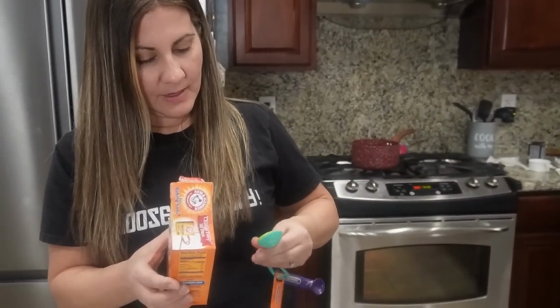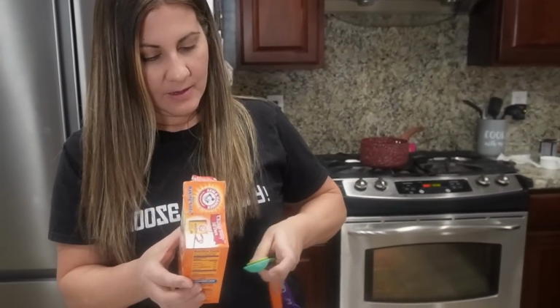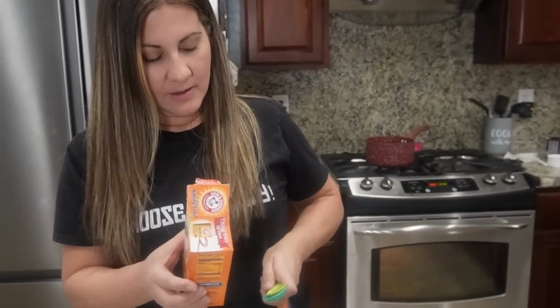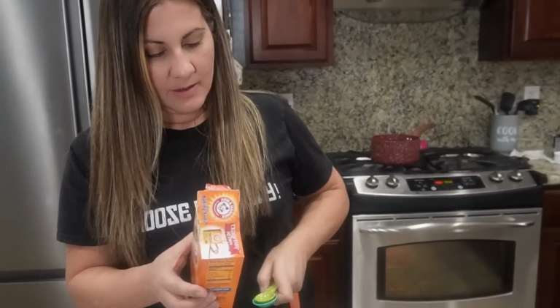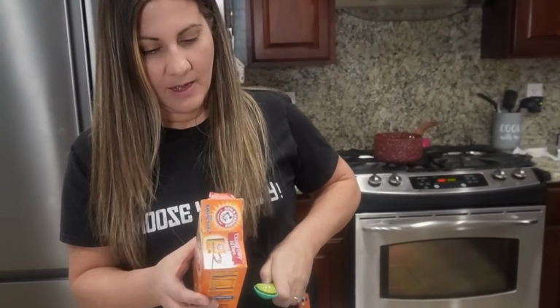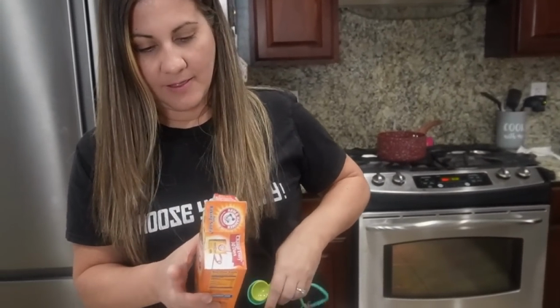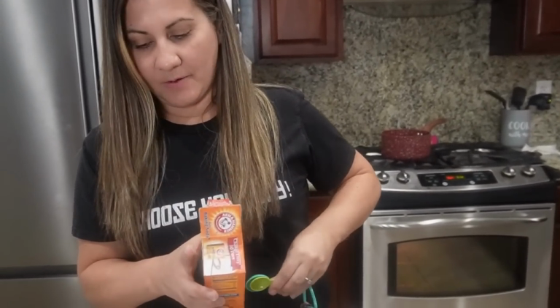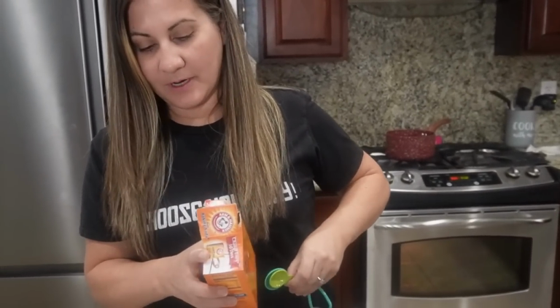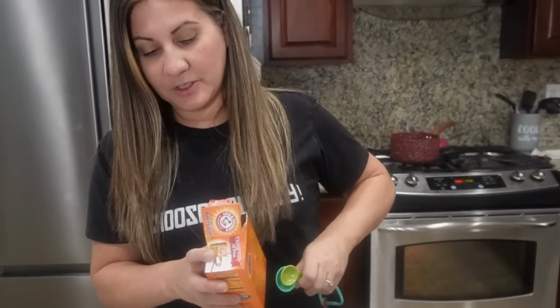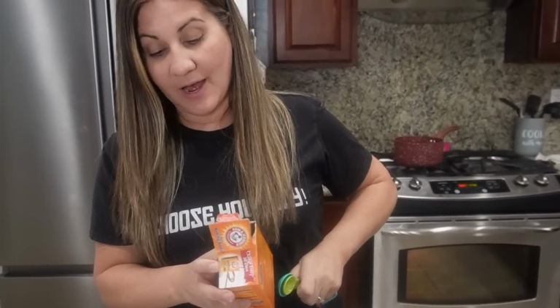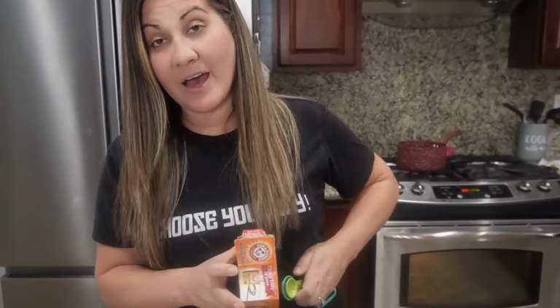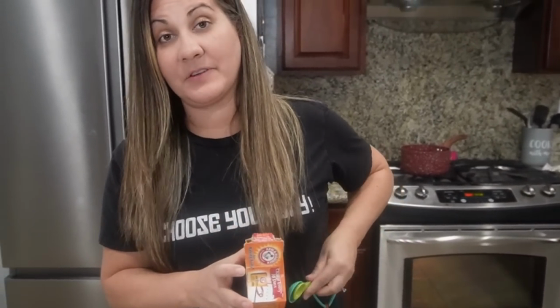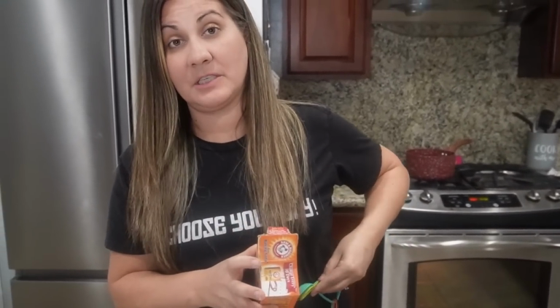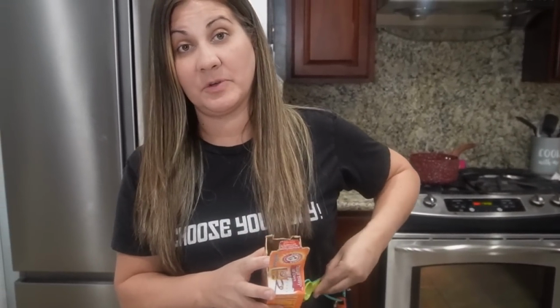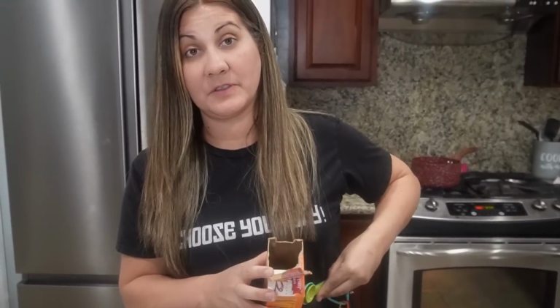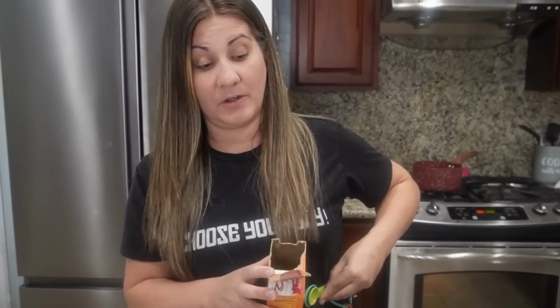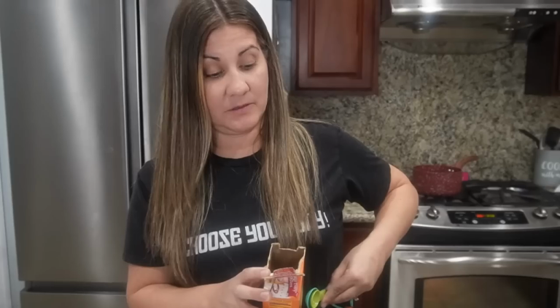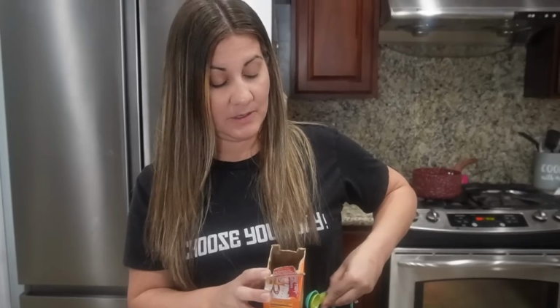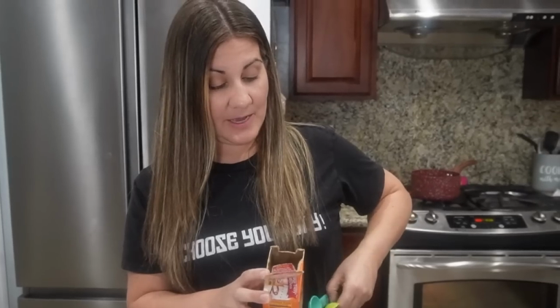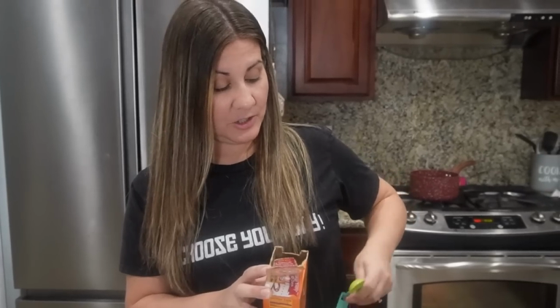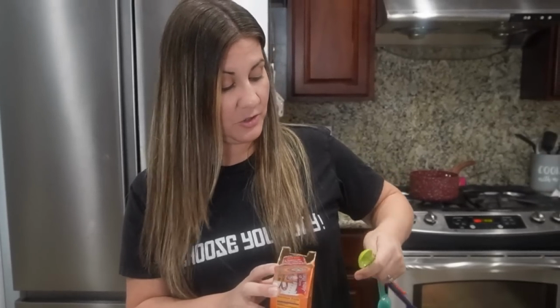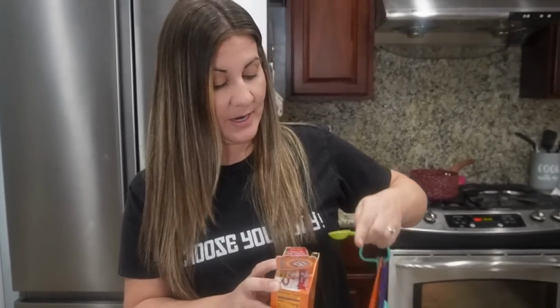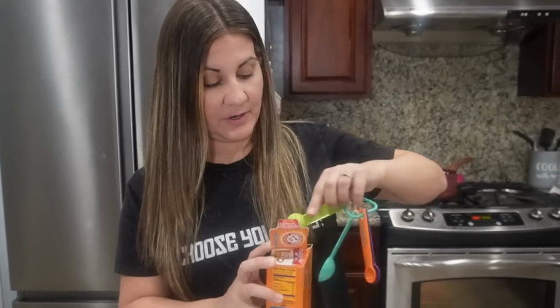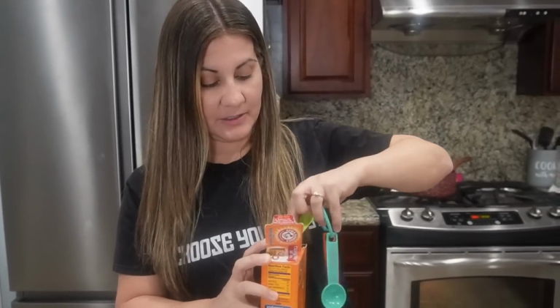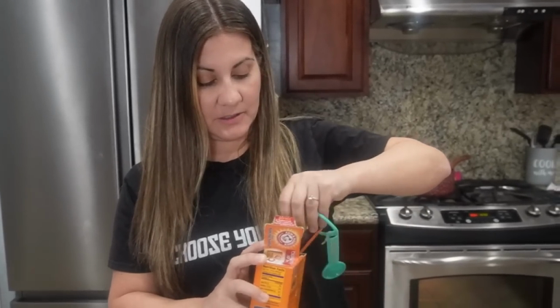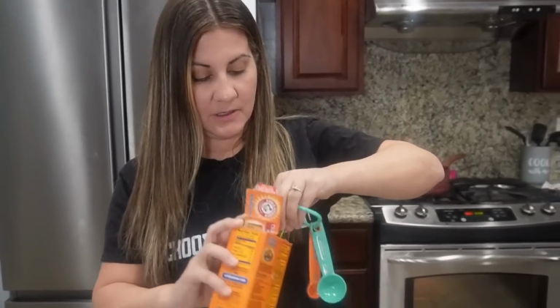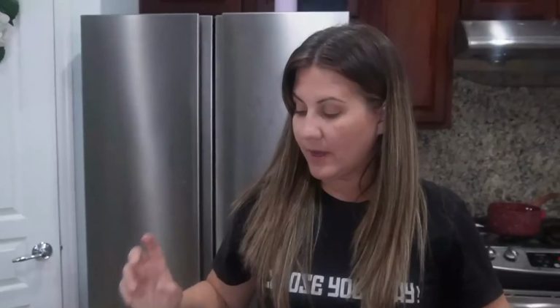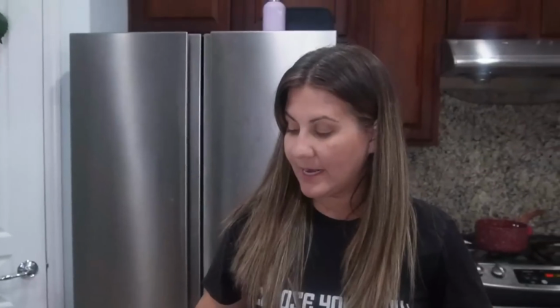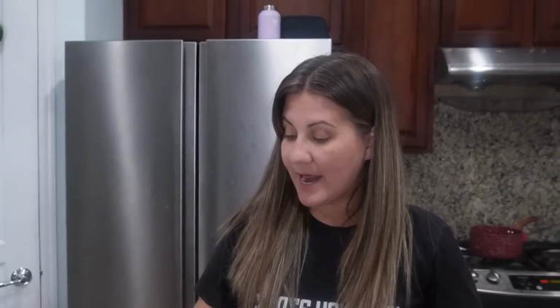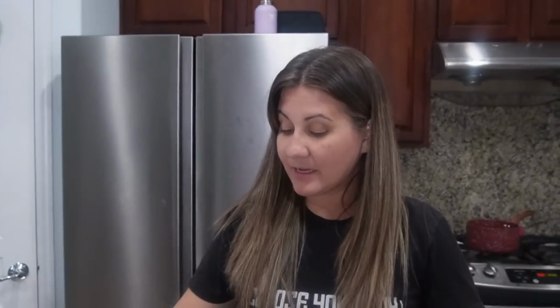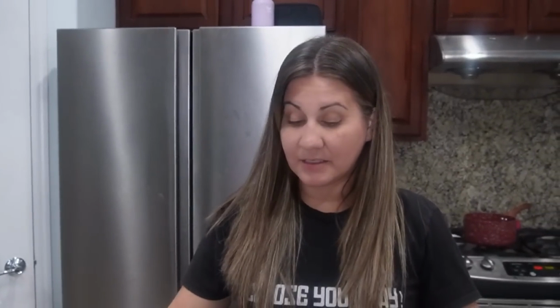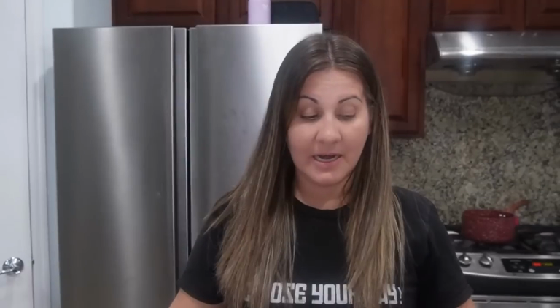Then we're gonna do a teaspoon of baking soda — one full teaspoon — and a half teaspoon of salt. And that's your dry ingredients done.